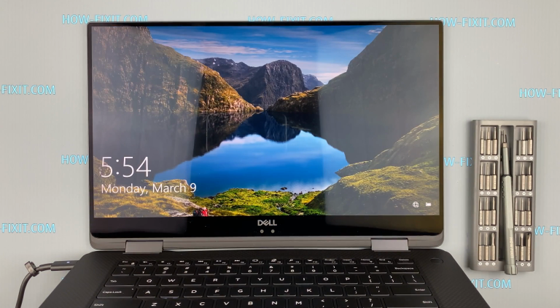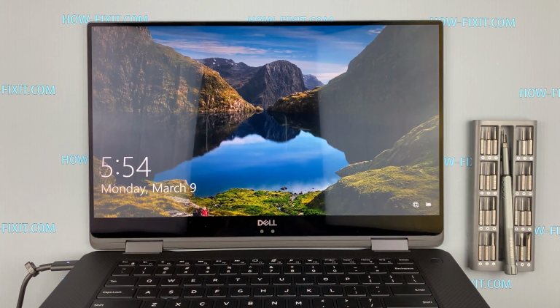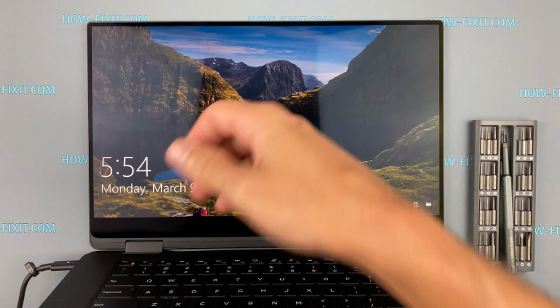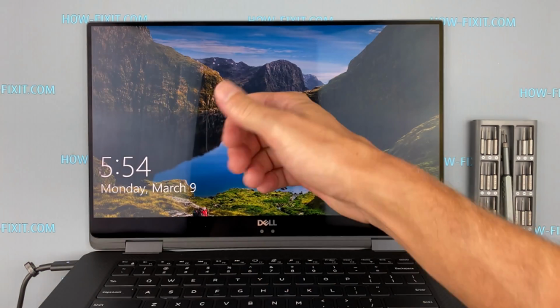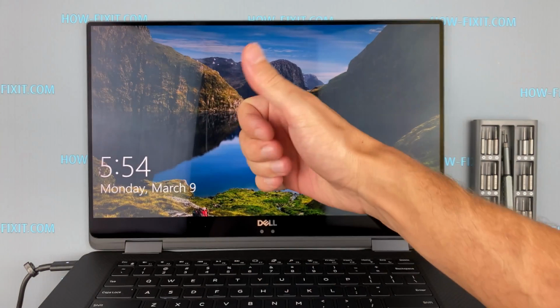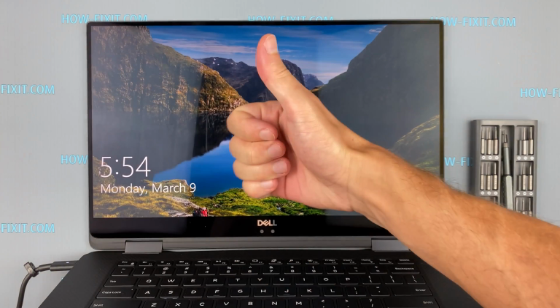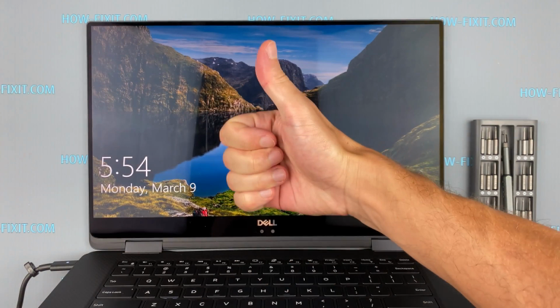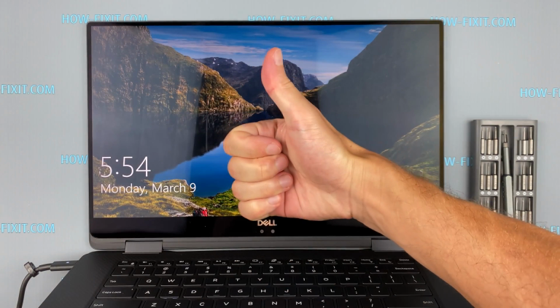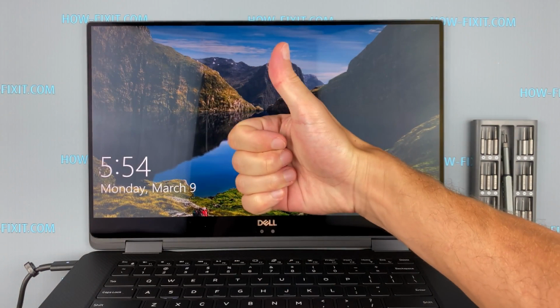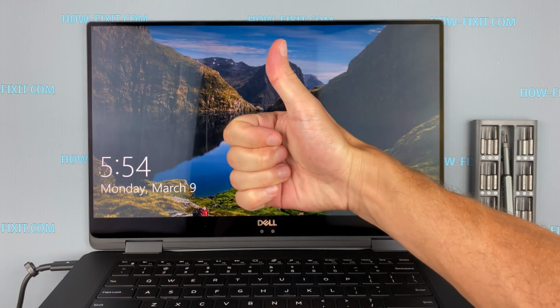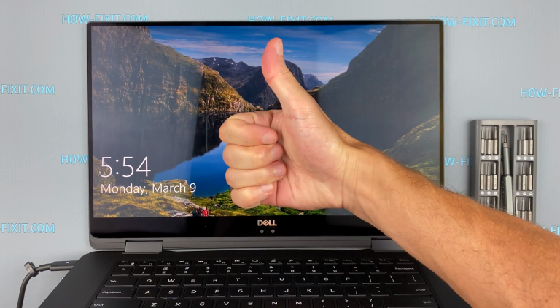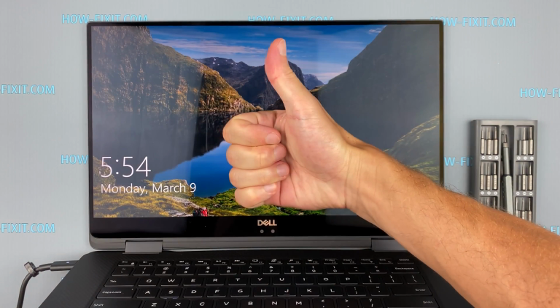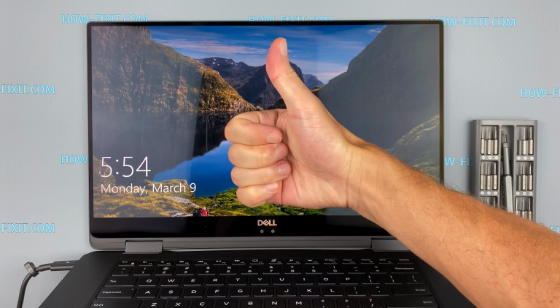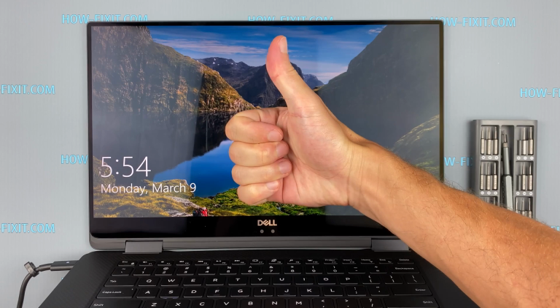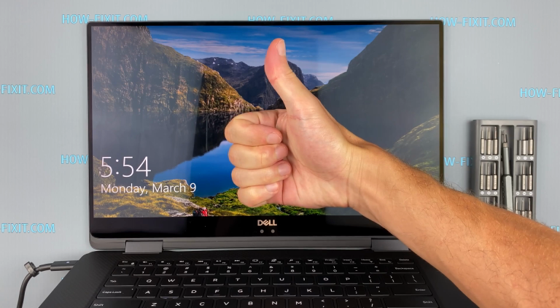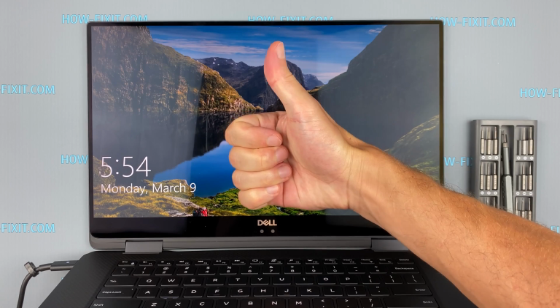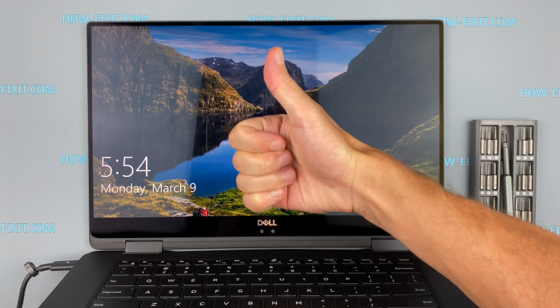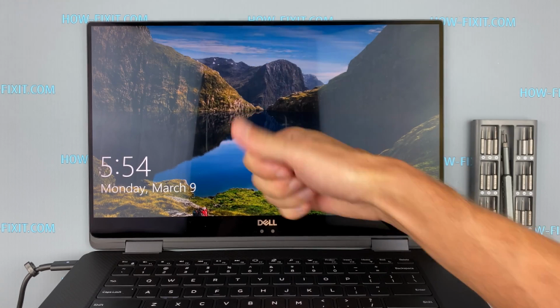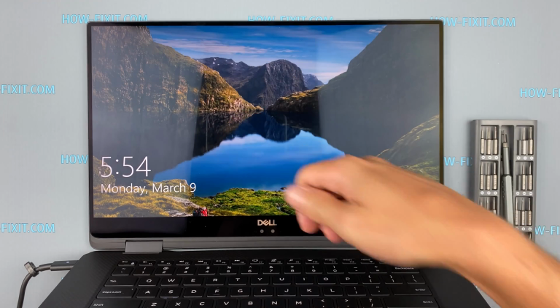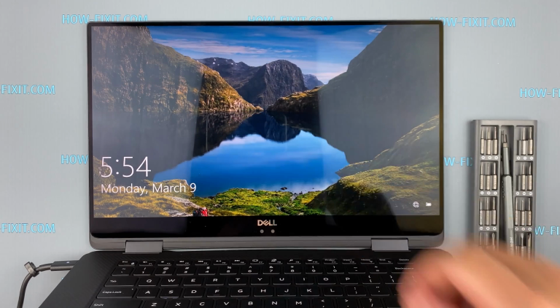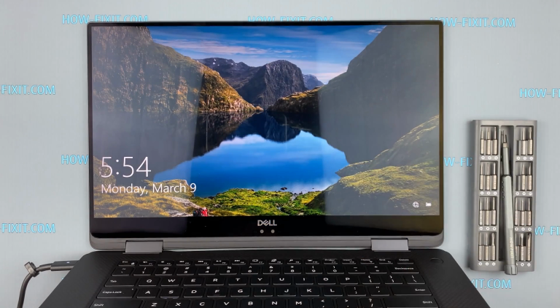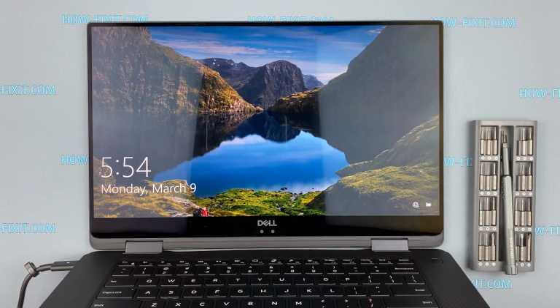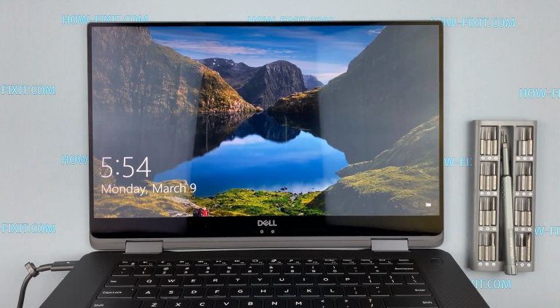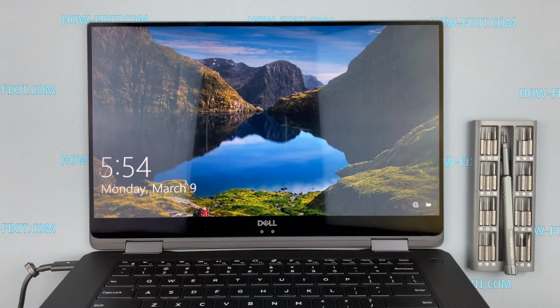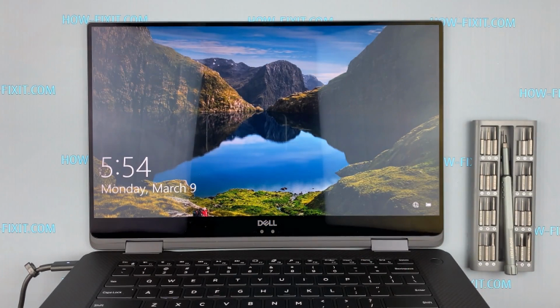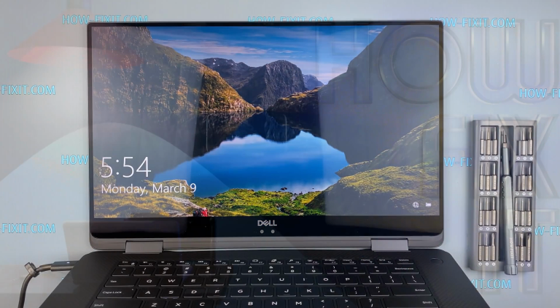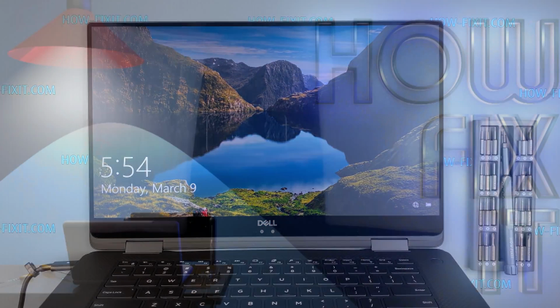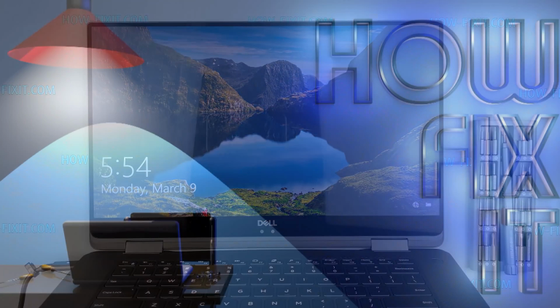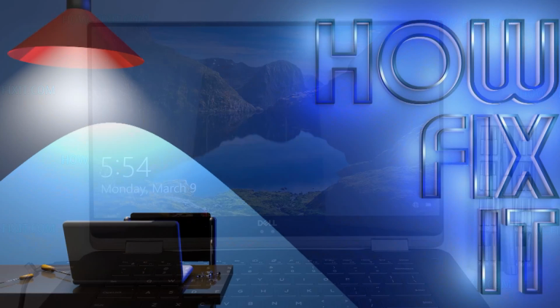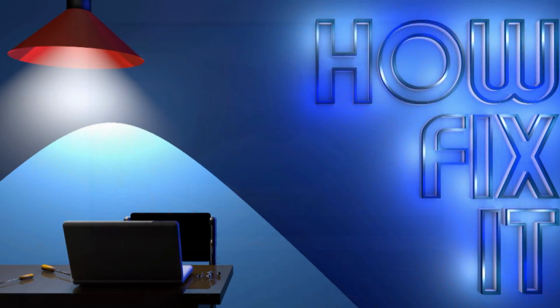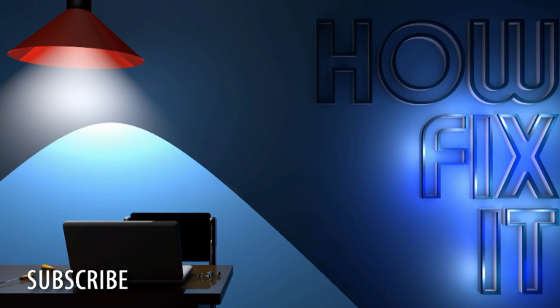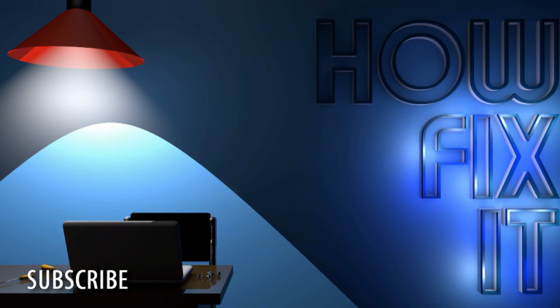That's all. You were on HowFixIt — see you guys next time. Thank you.